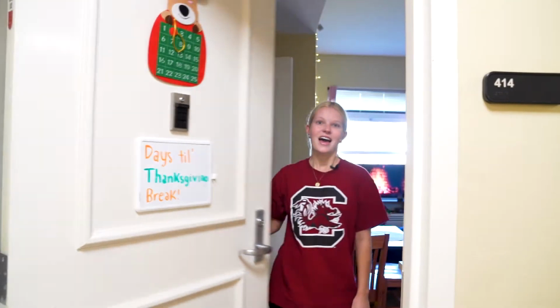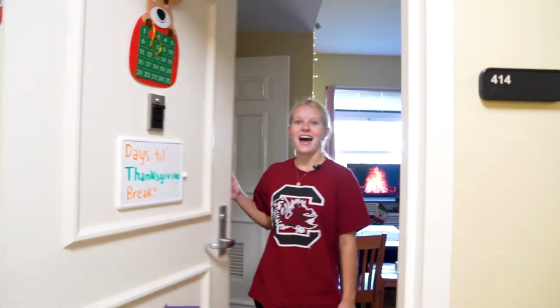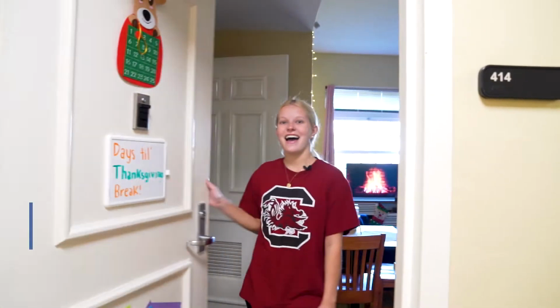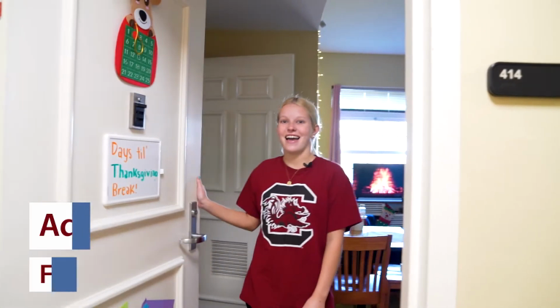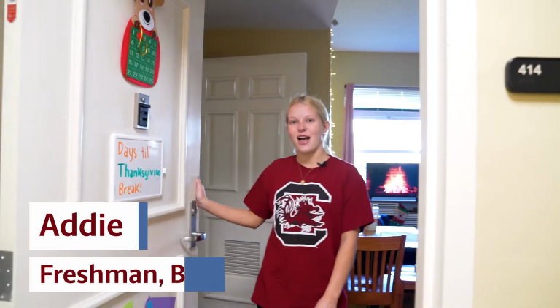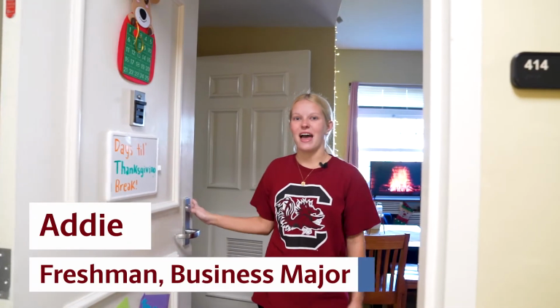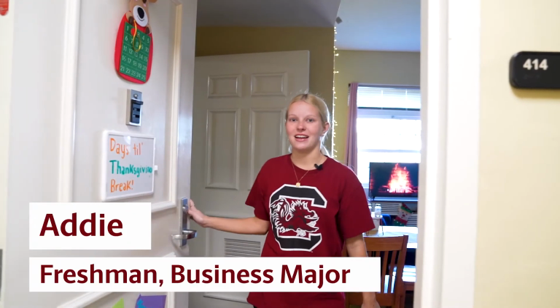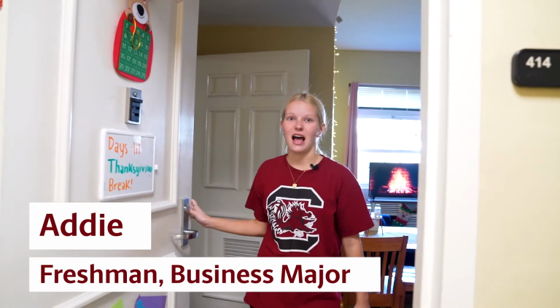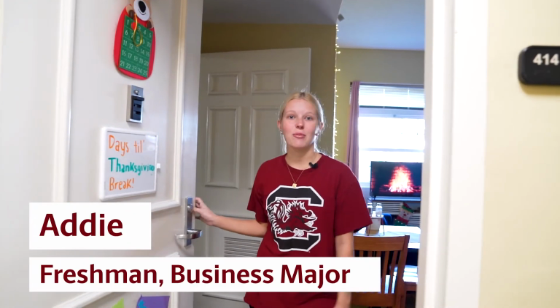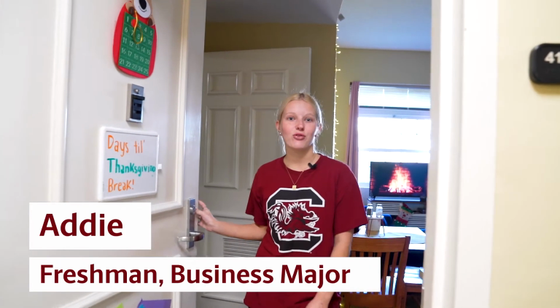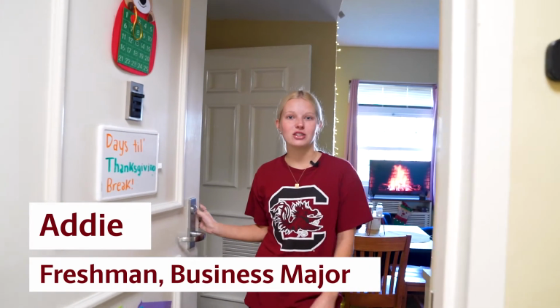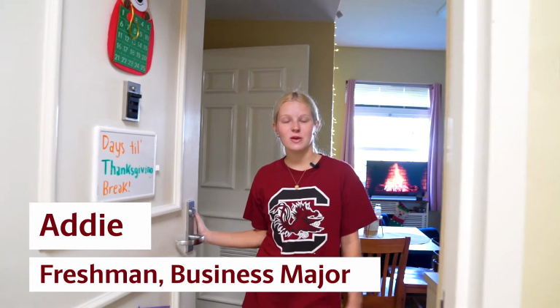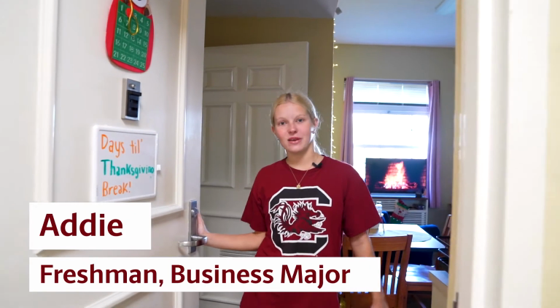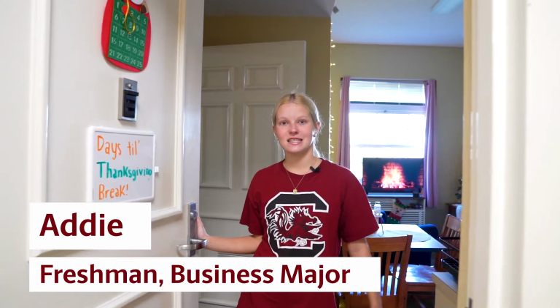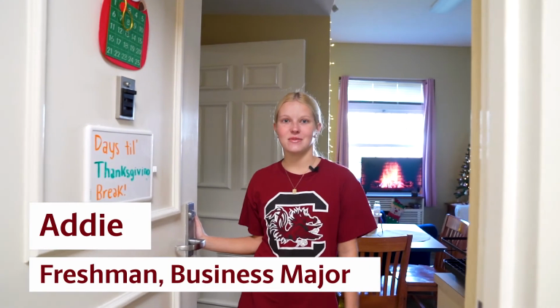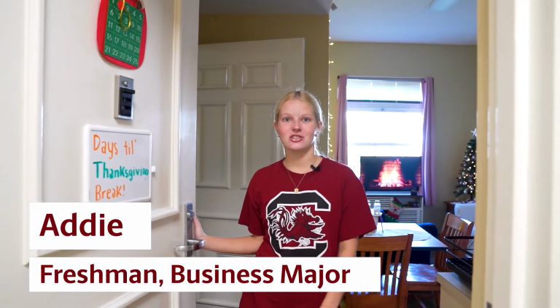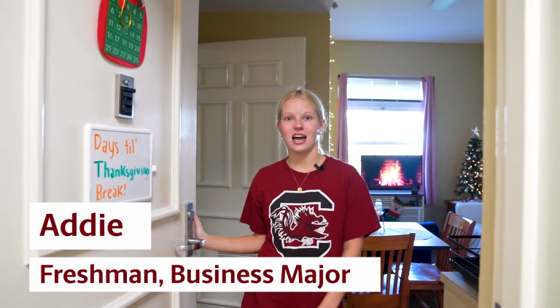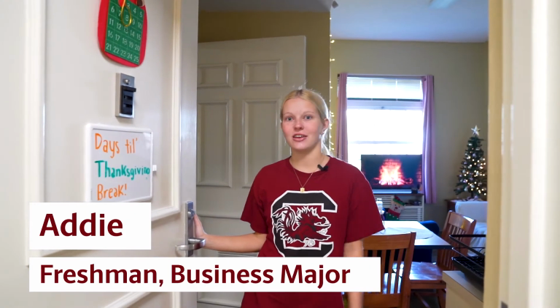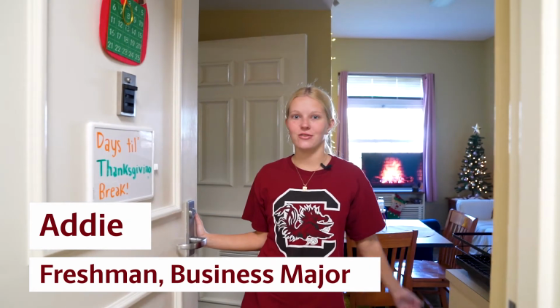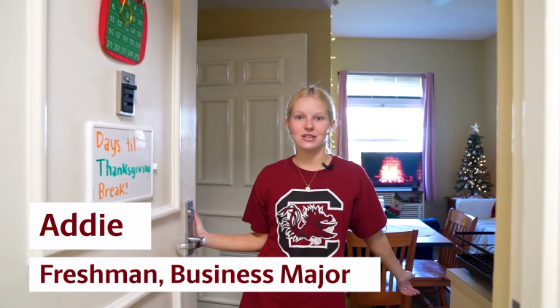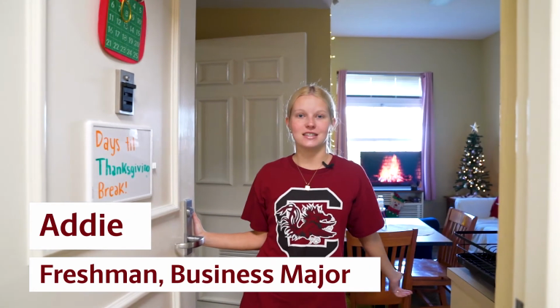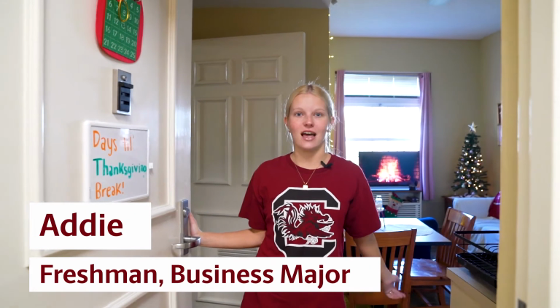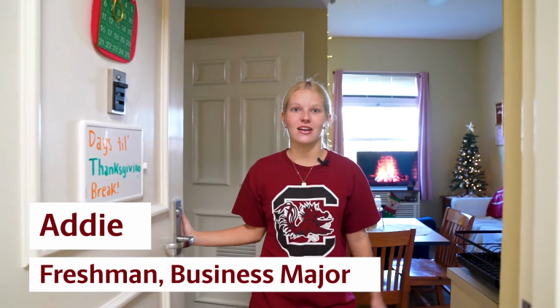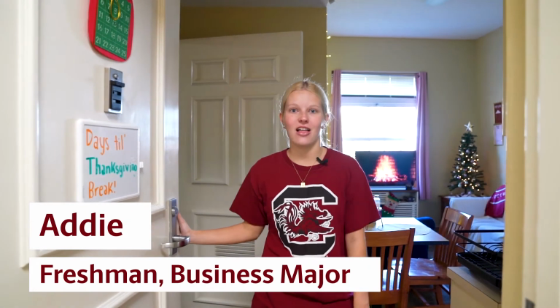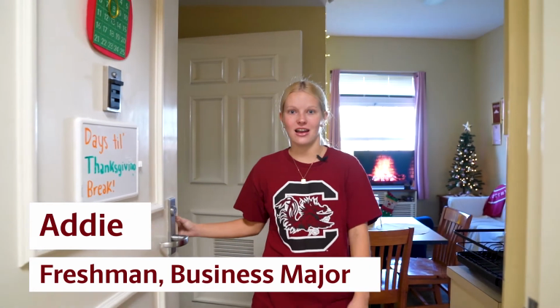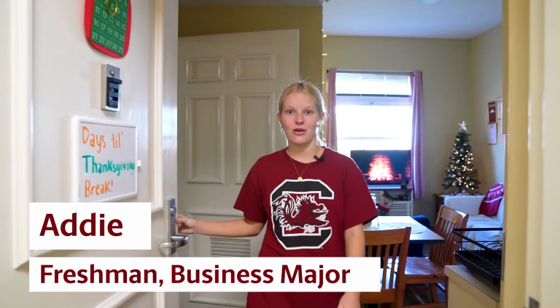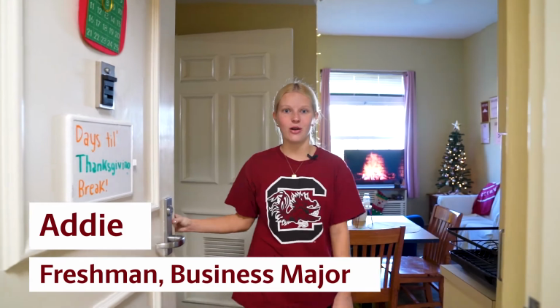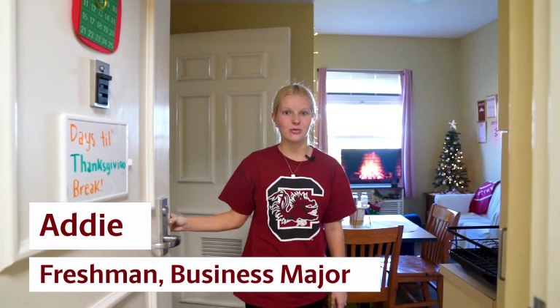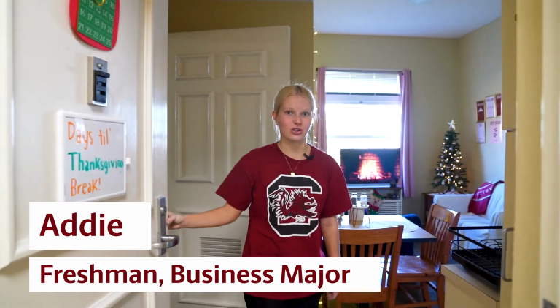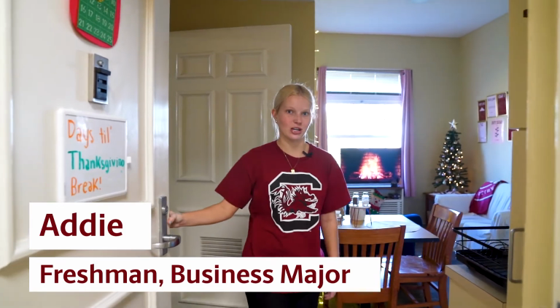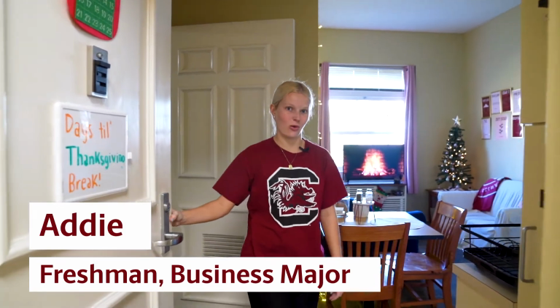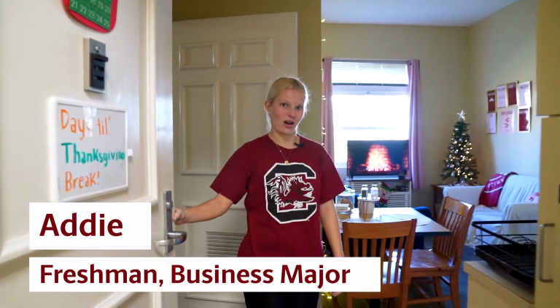Hi, I'm Addie. I'm a freshman business major at University of South Carolina and welcome to Green Quad.